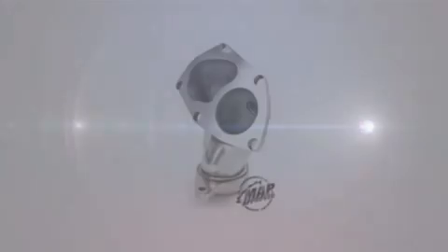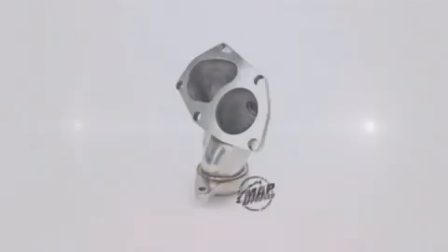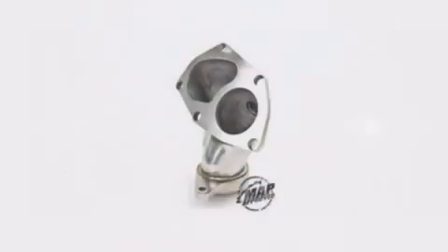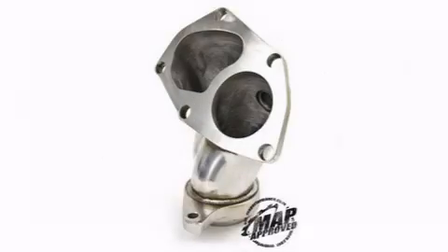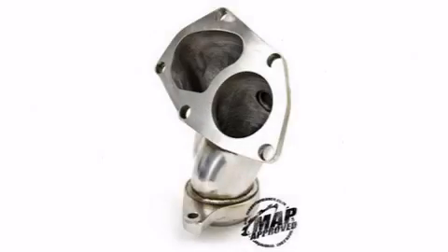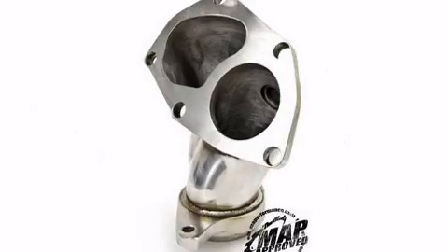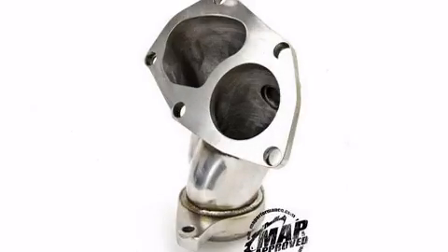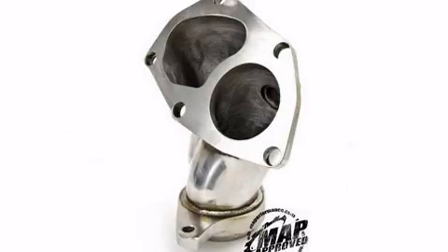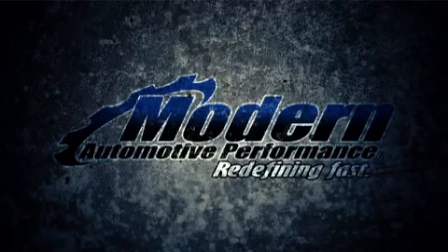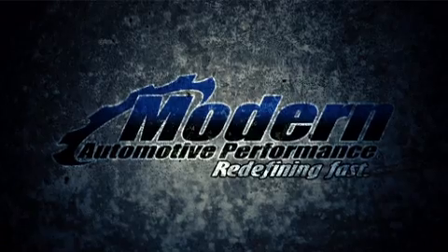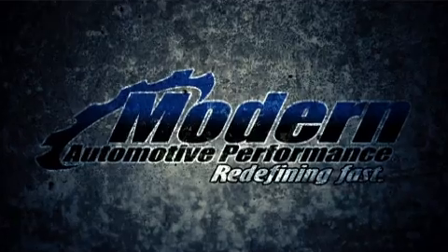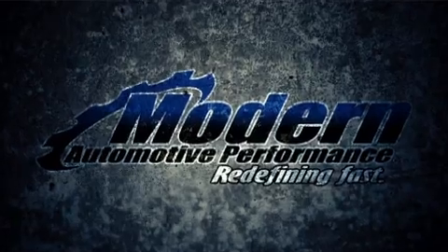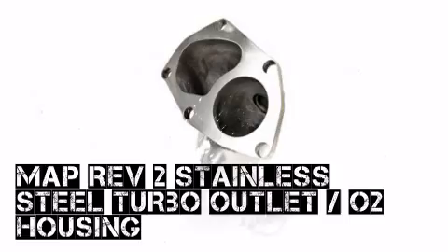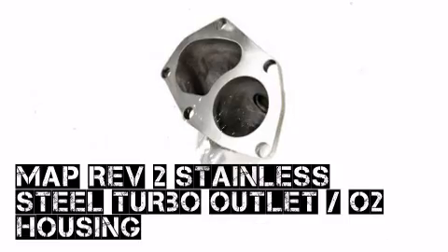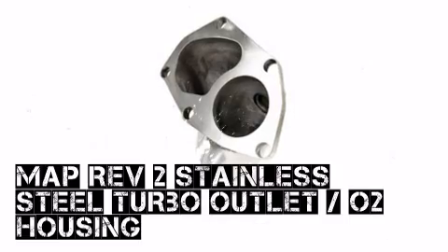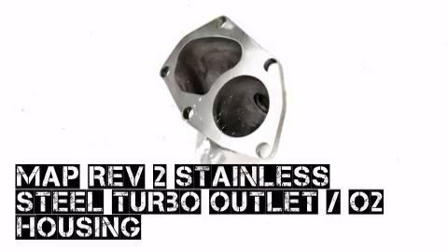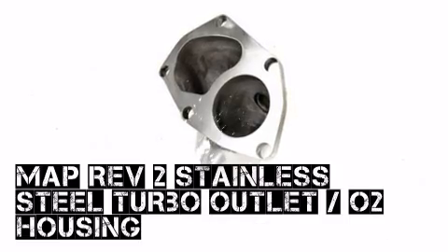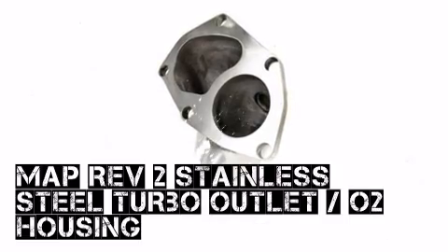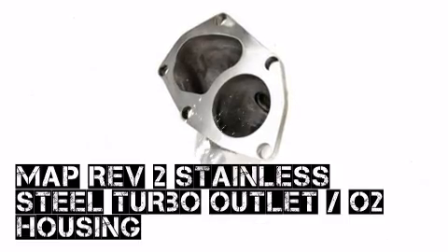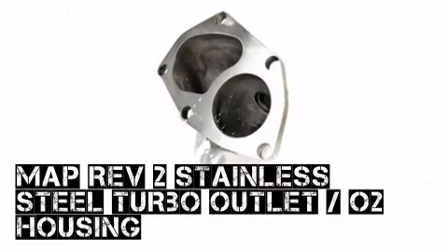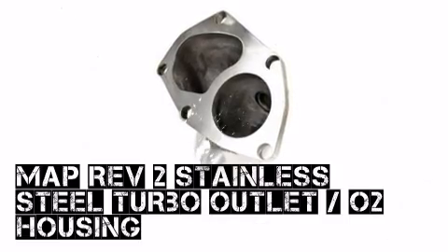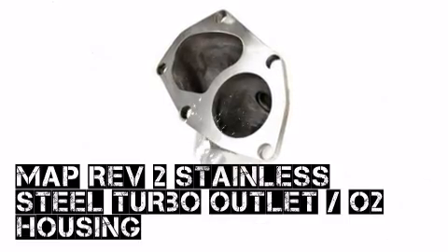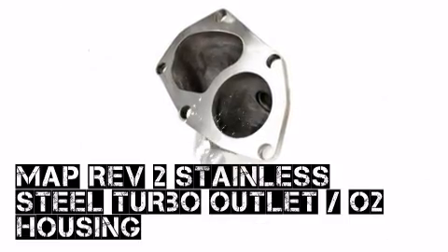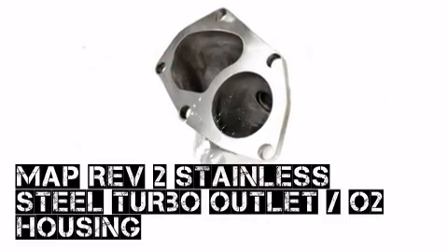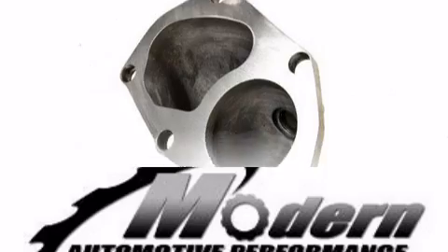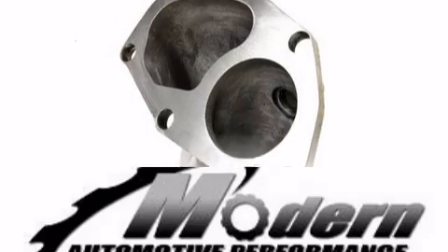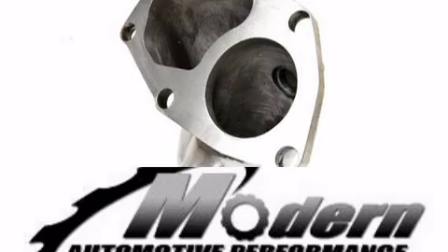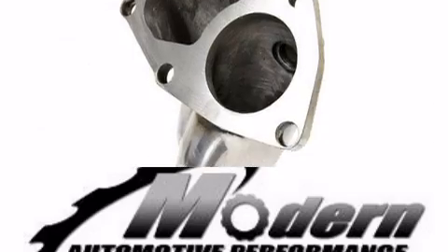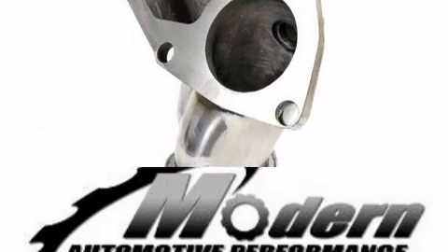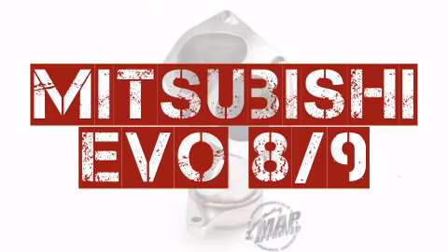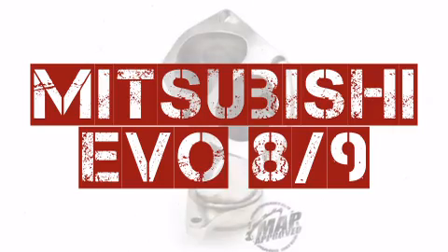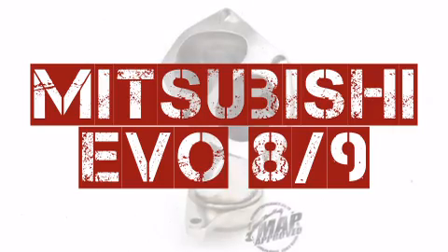If you're looking for performance parts from MA Performance for your ride, Modern Automotive Performance has what you're looking for.